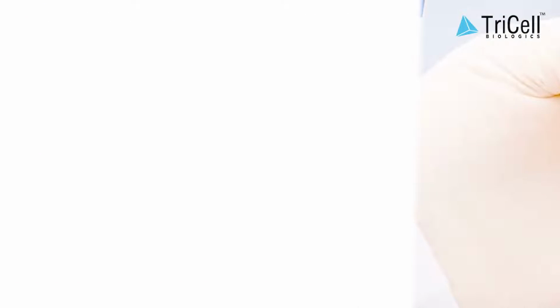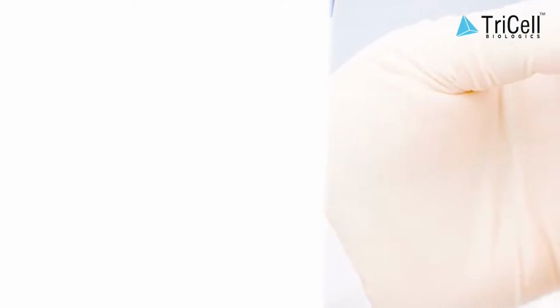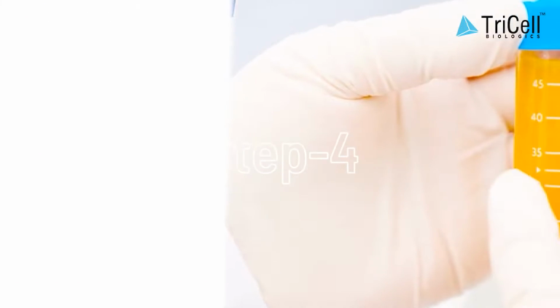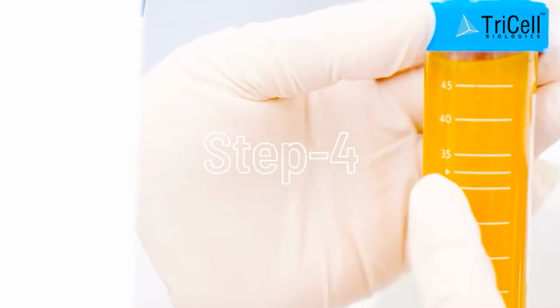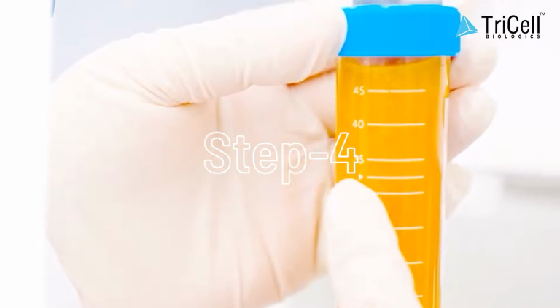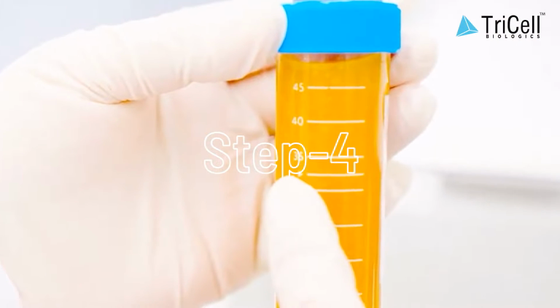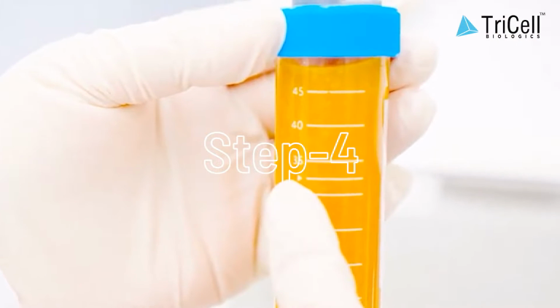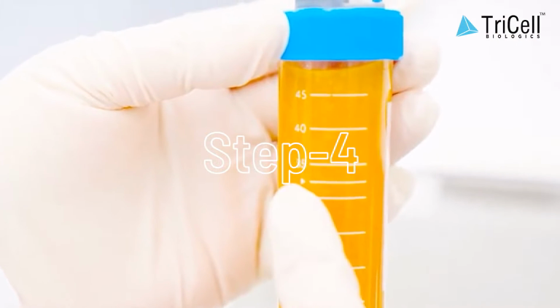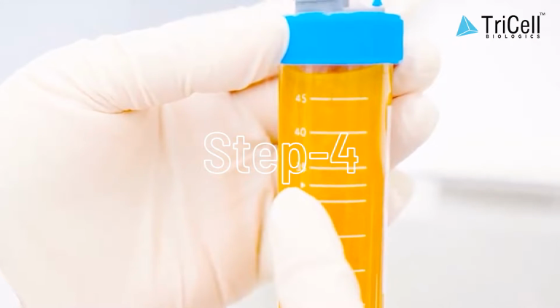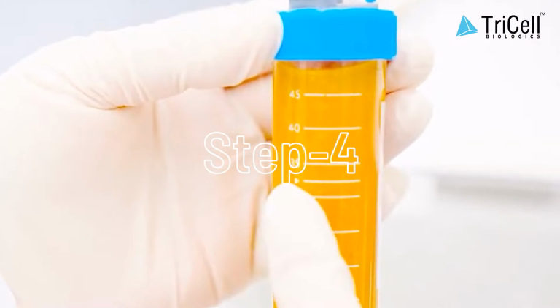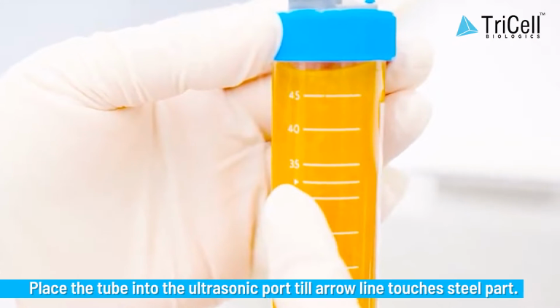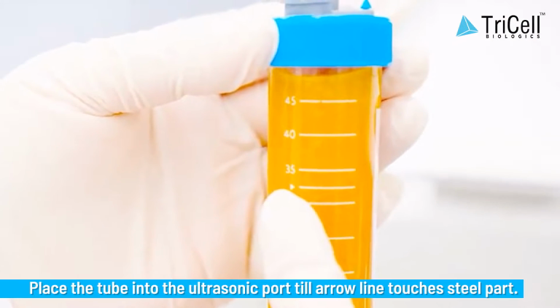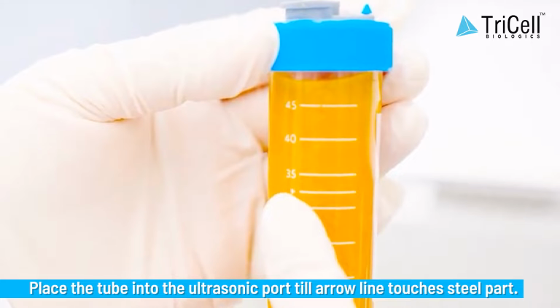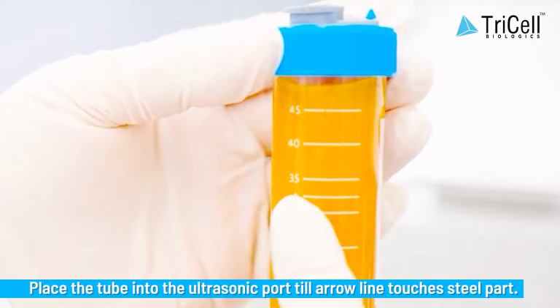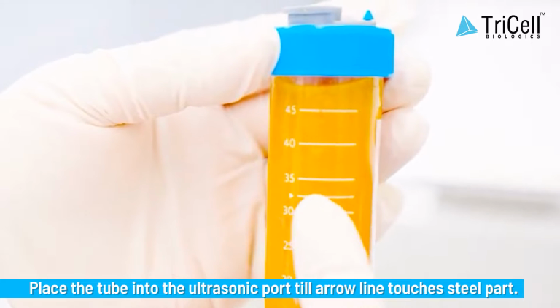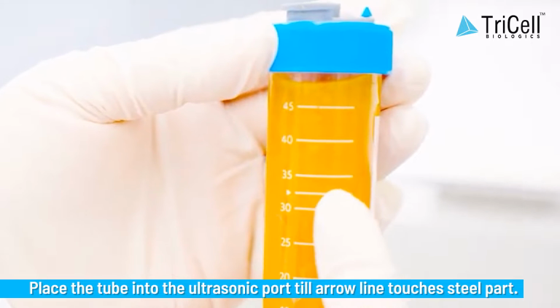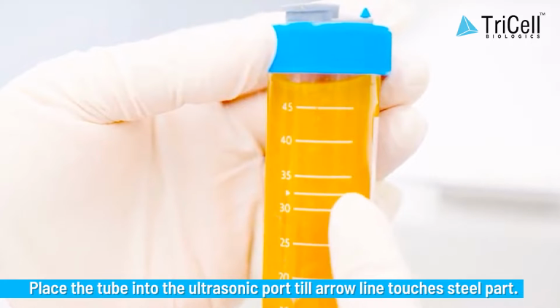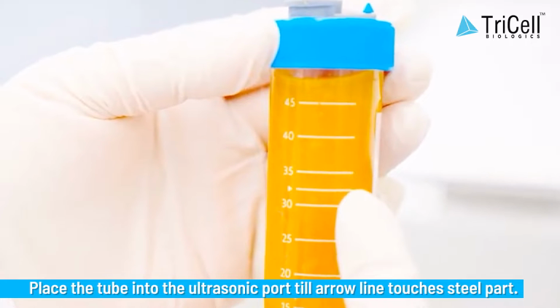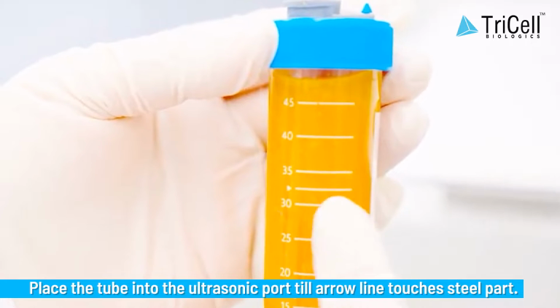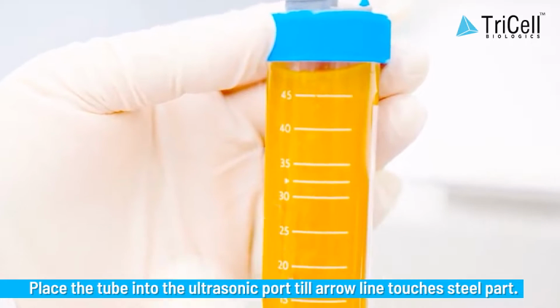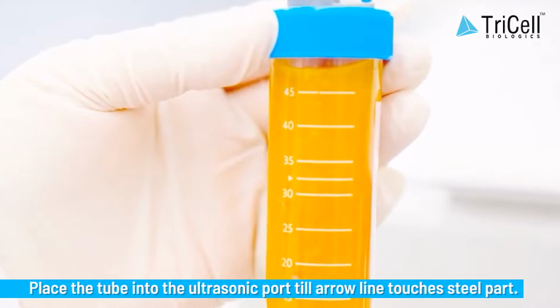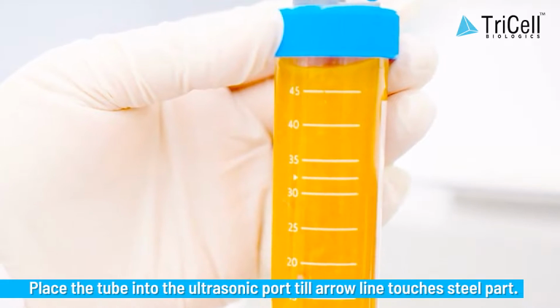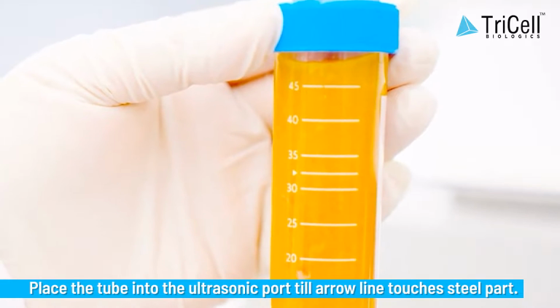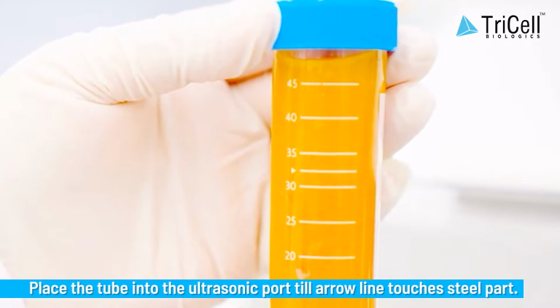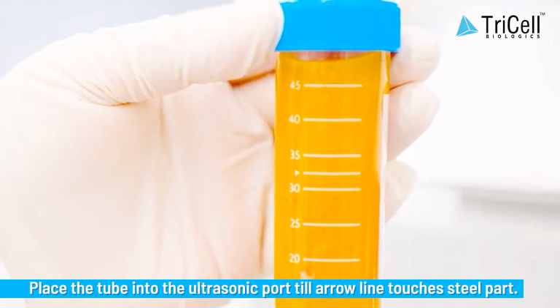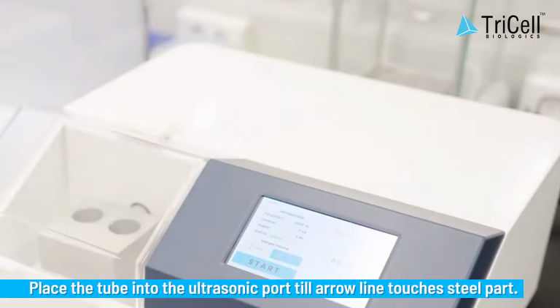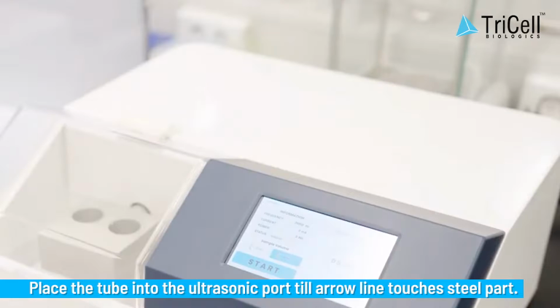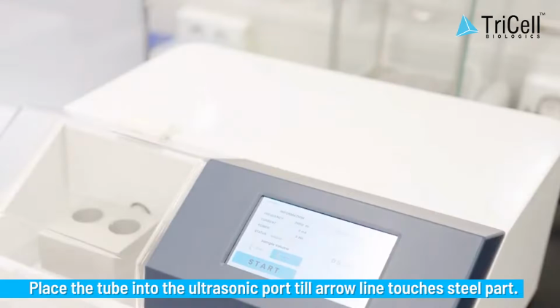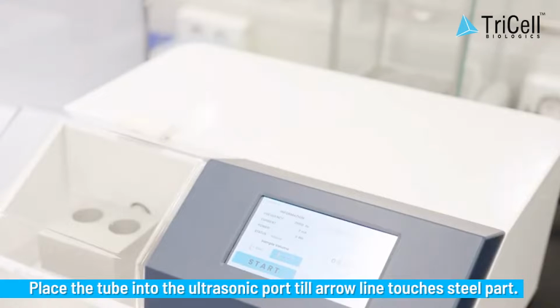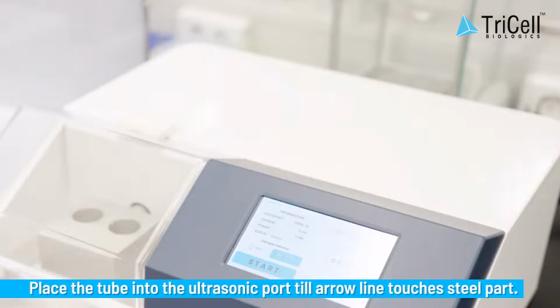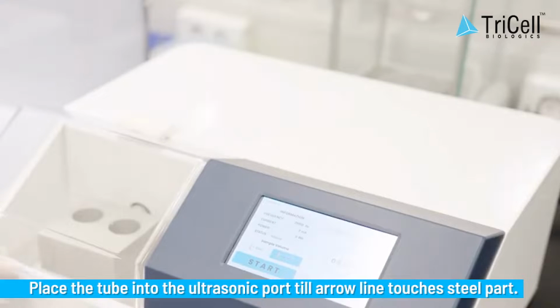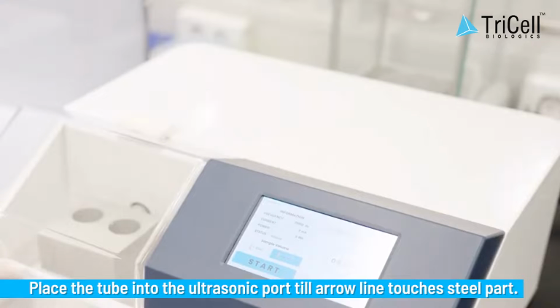Step 4: Place the tube into the ultrasonic port until the Aeroline touches the steel part.